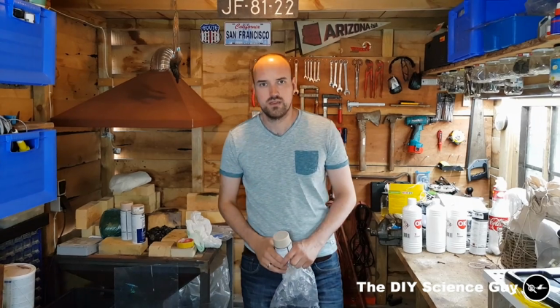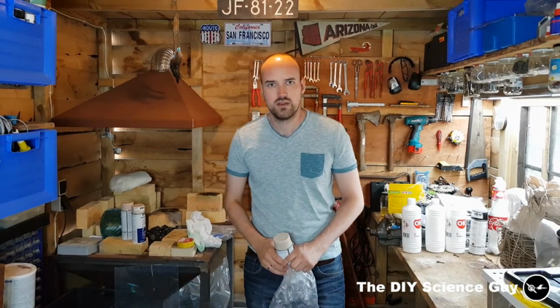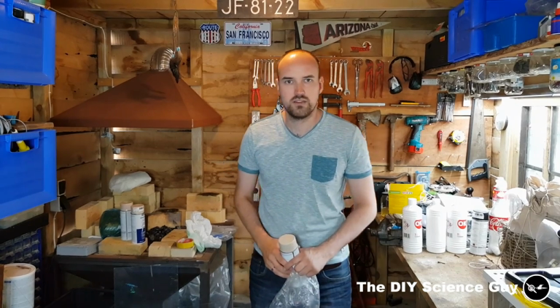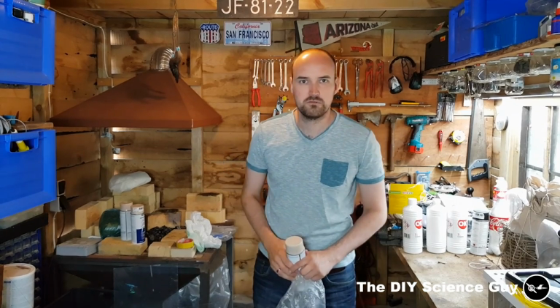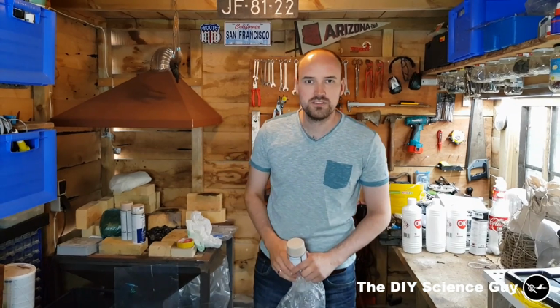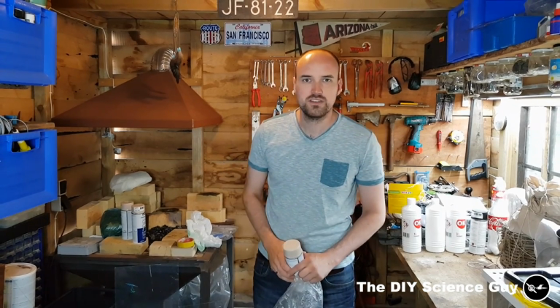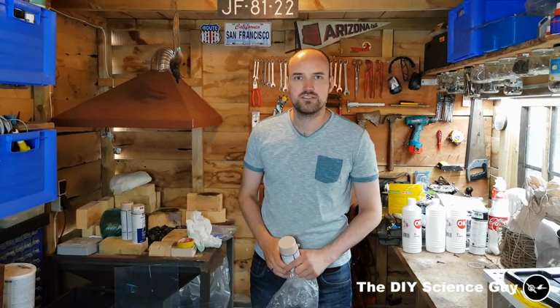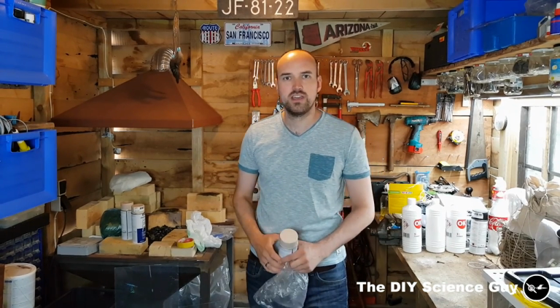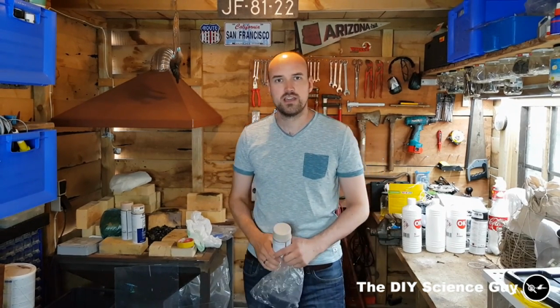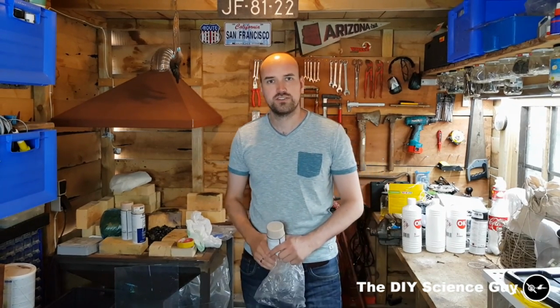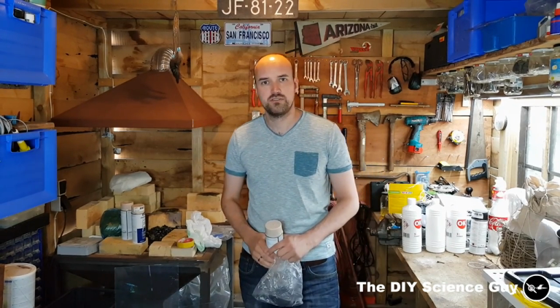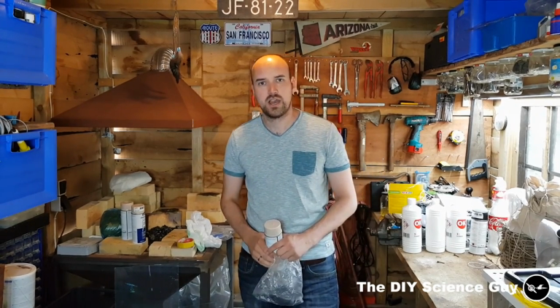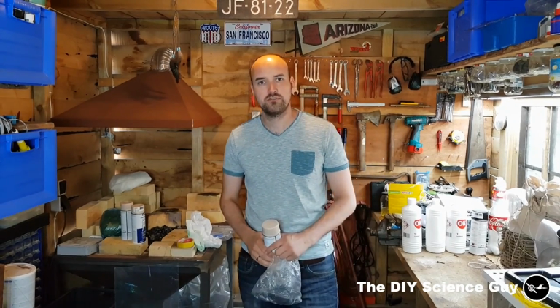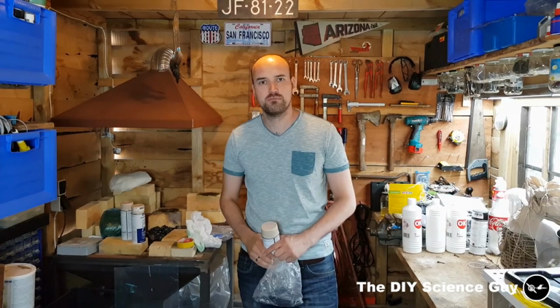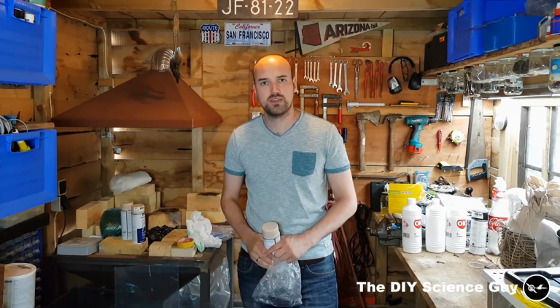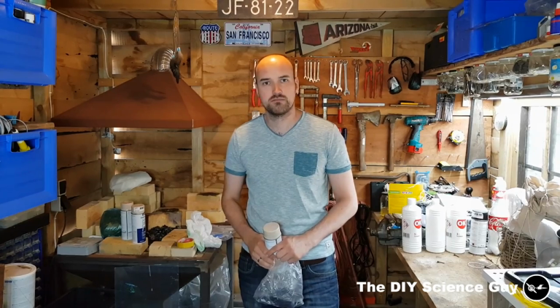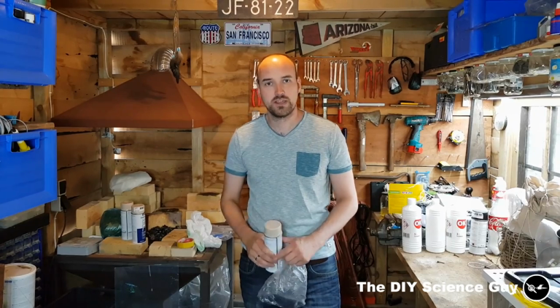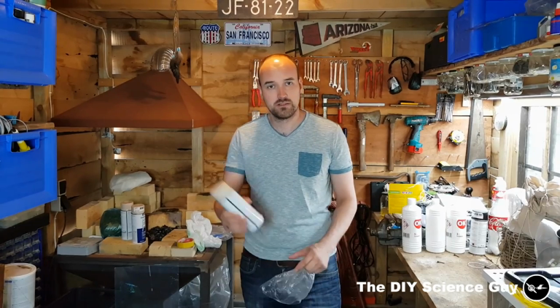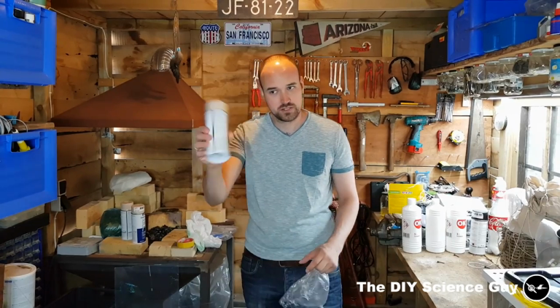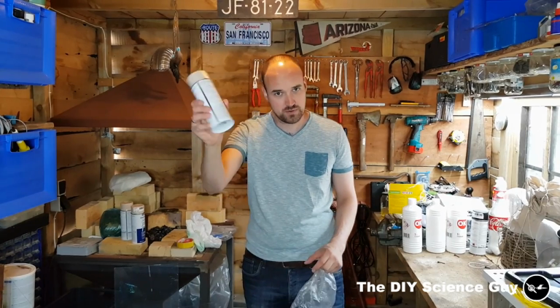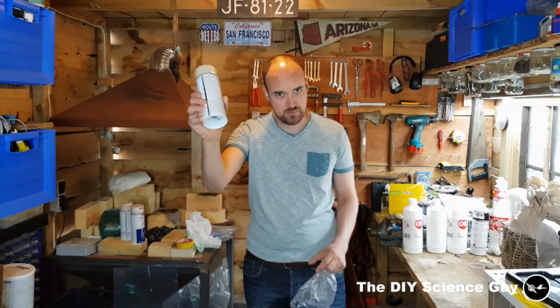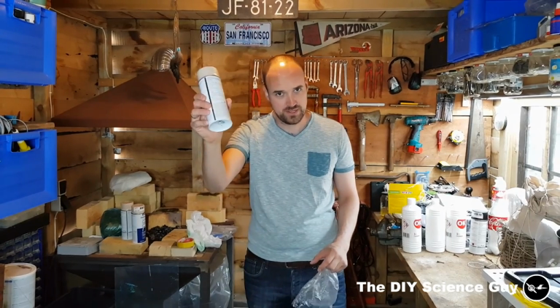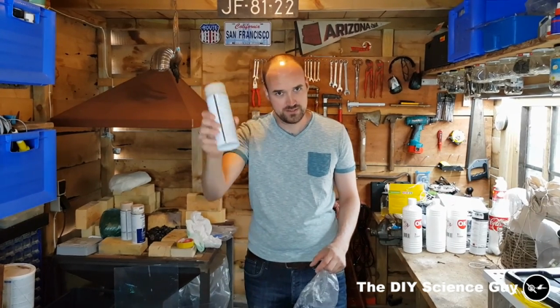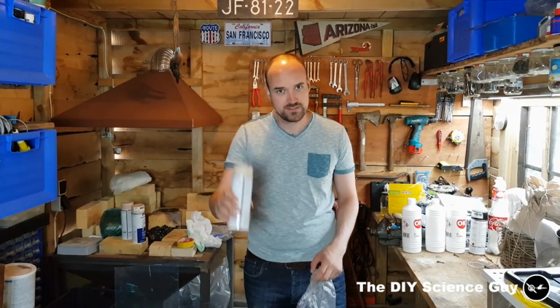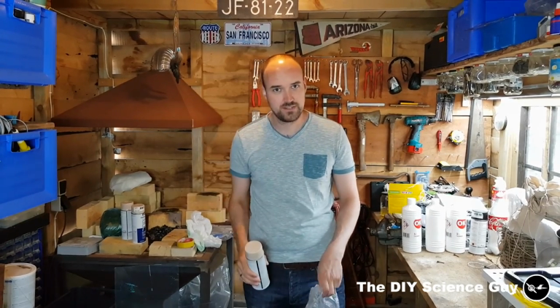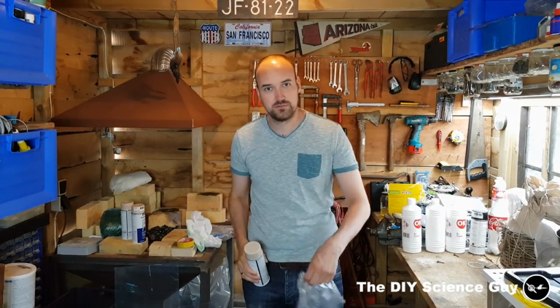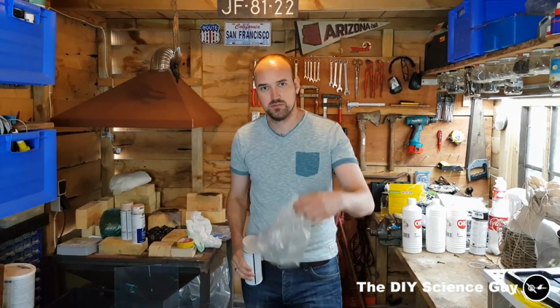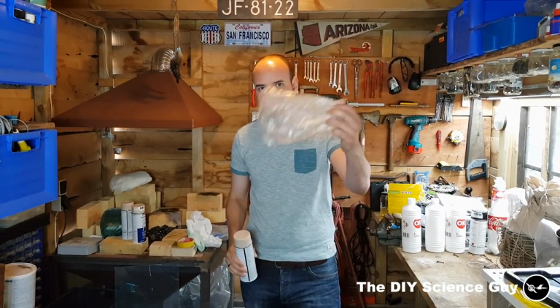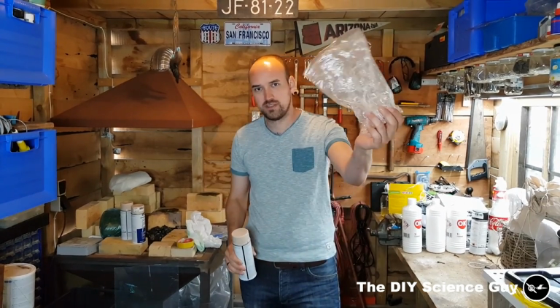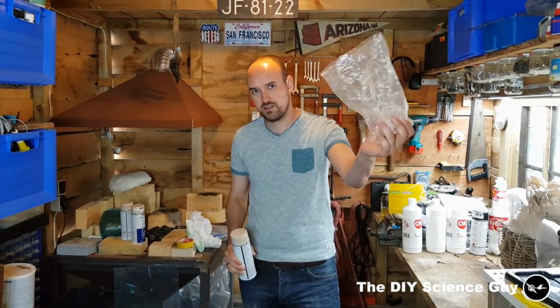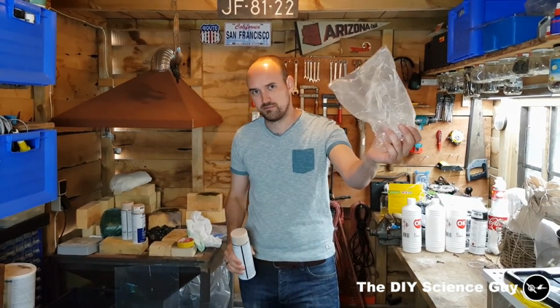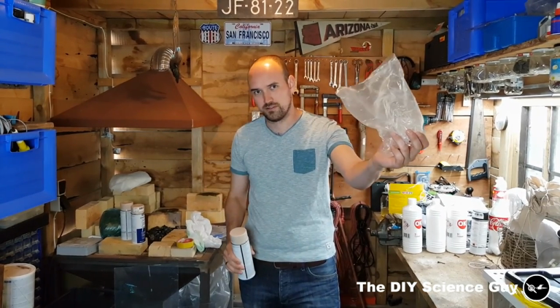Hi everyone! Today I'd like to show you how to make regular spray paint stick to polyethylene foil.